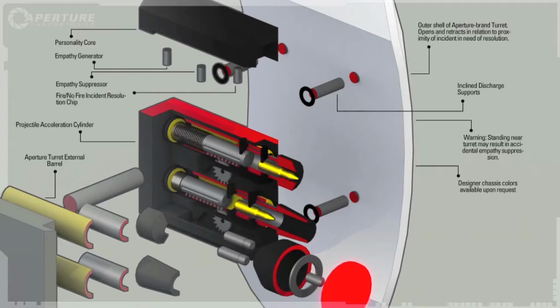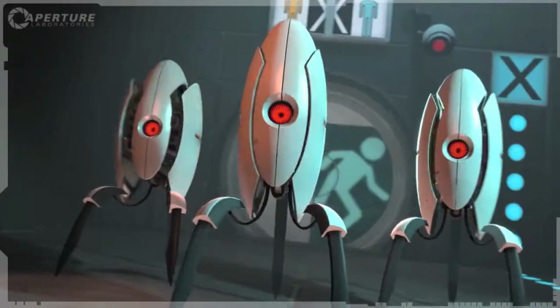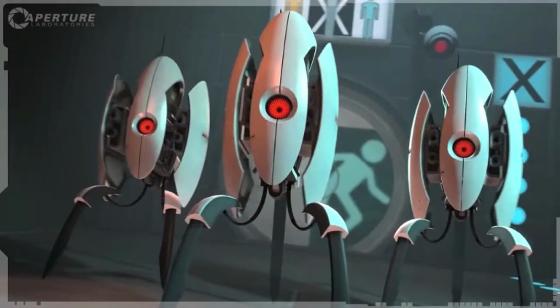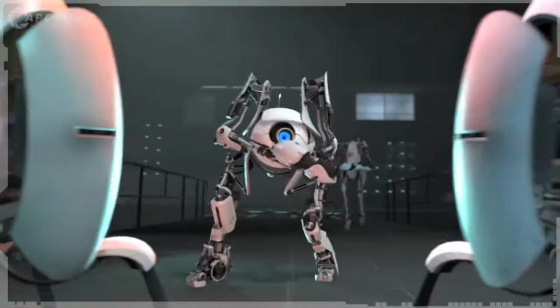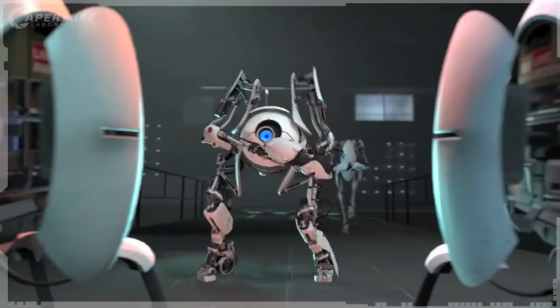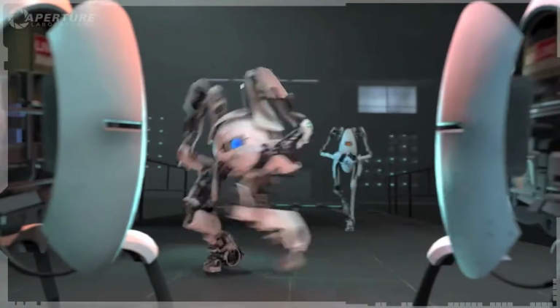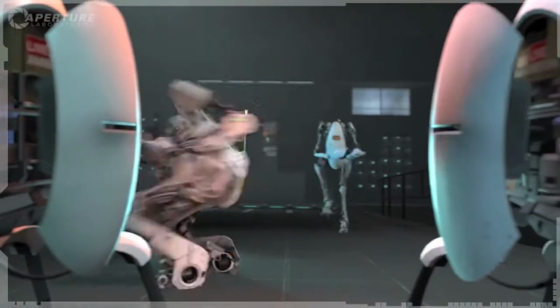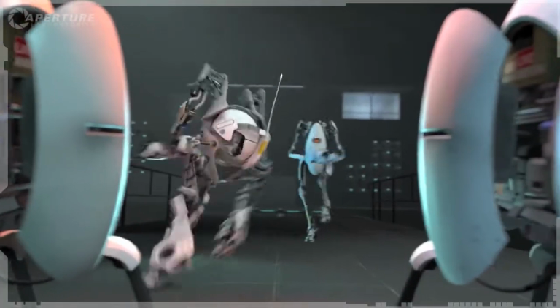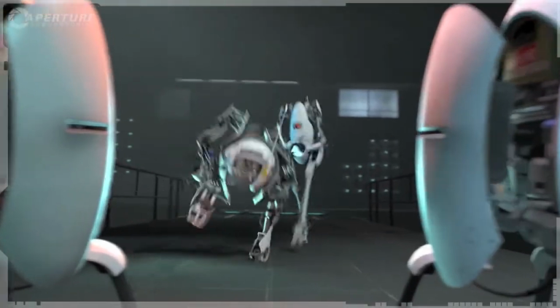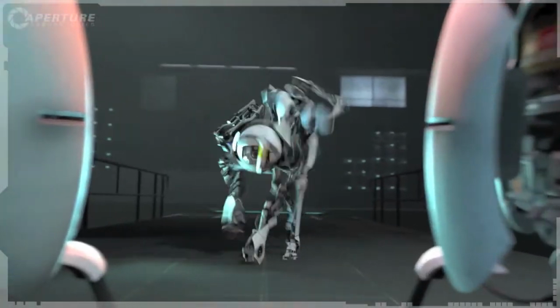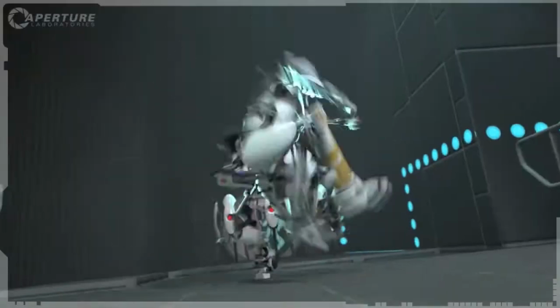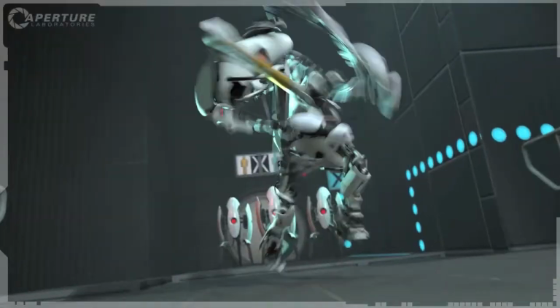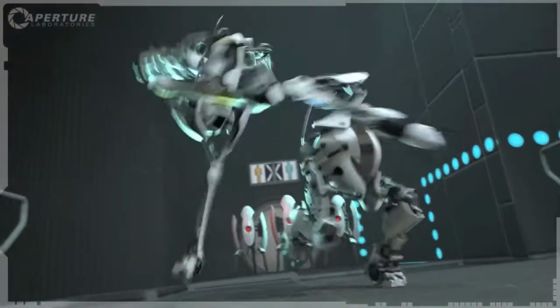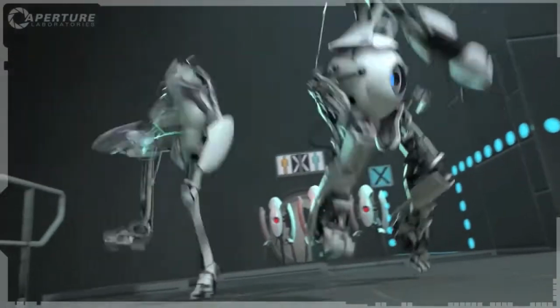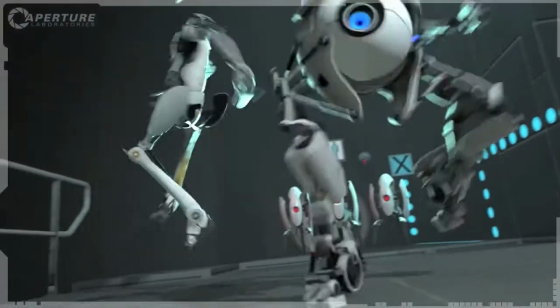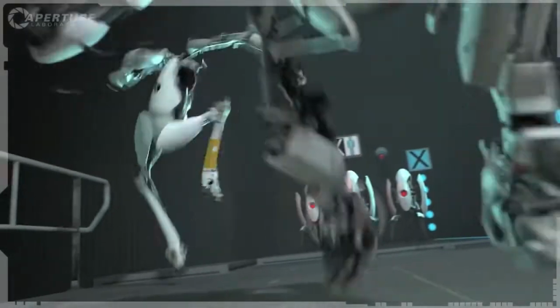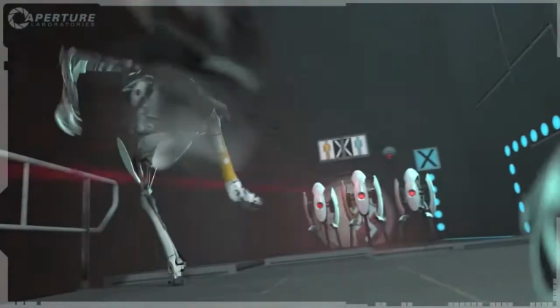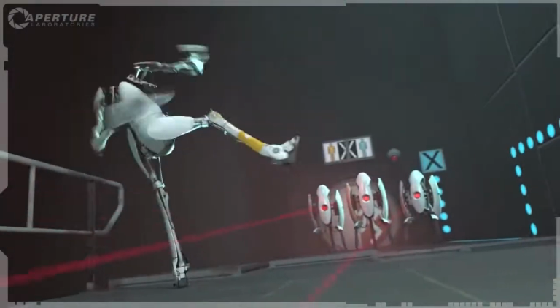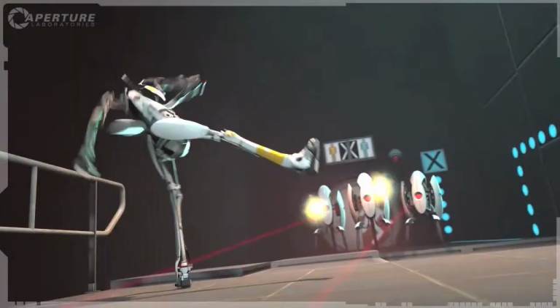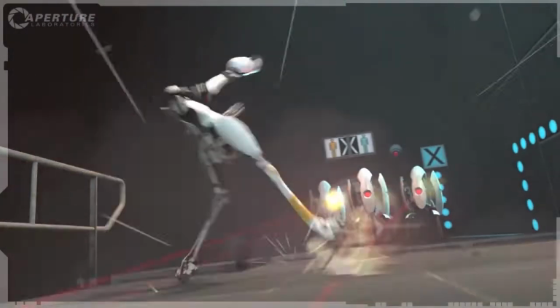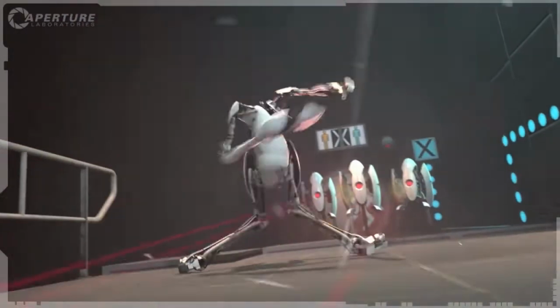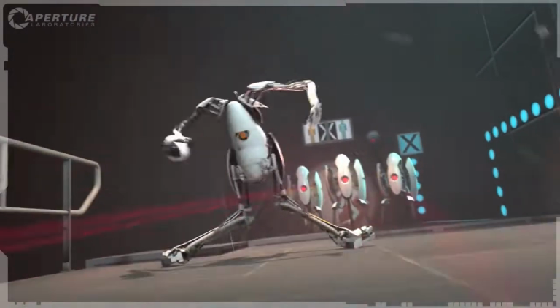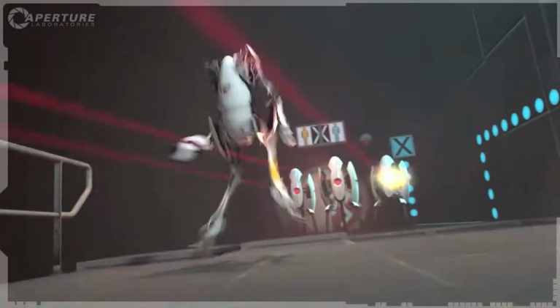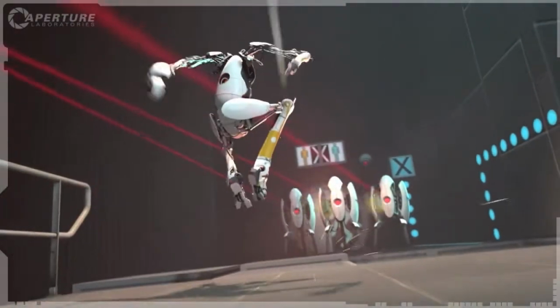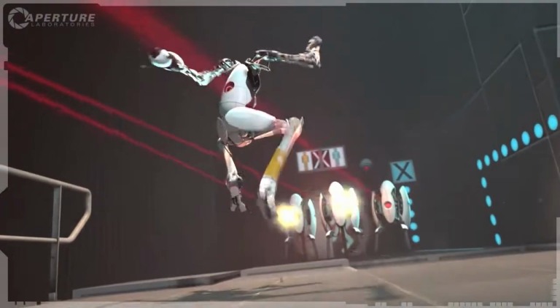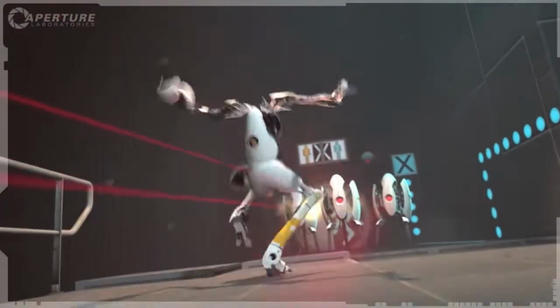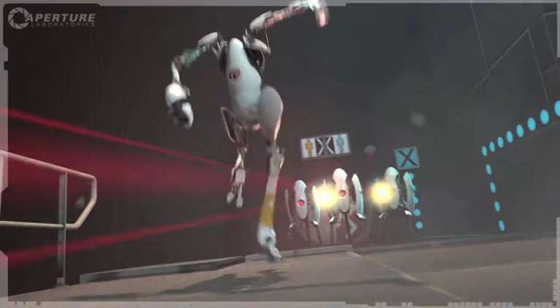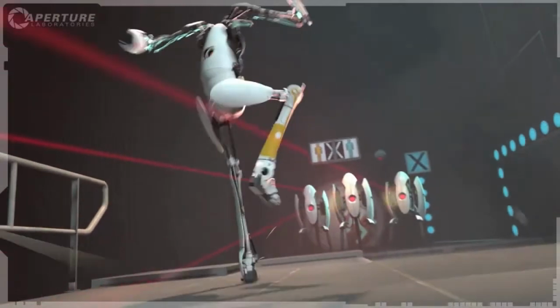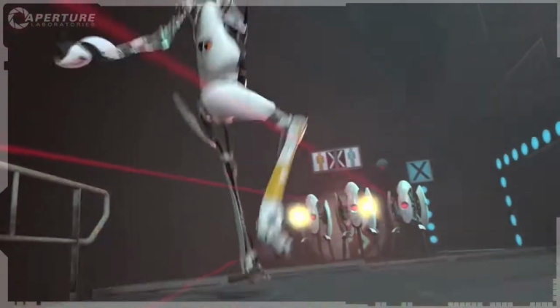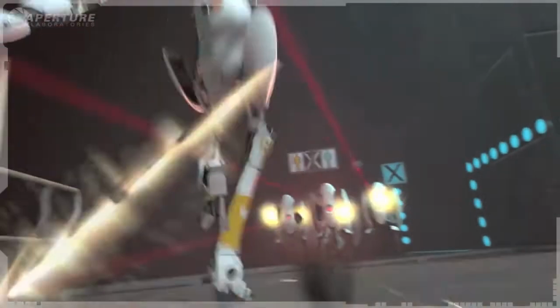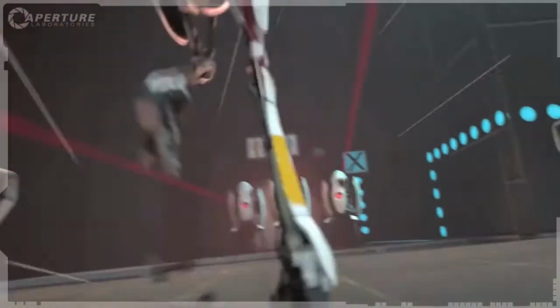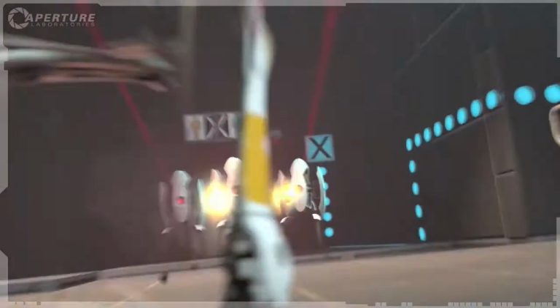This is the same technology we've been using on robots for decades. Scares the hell out of them.